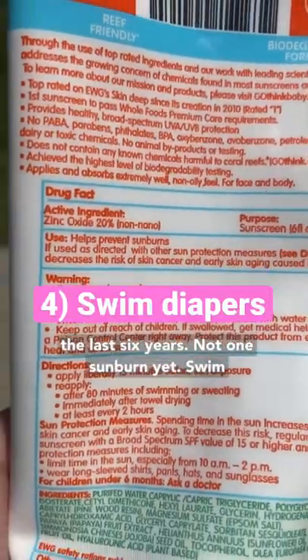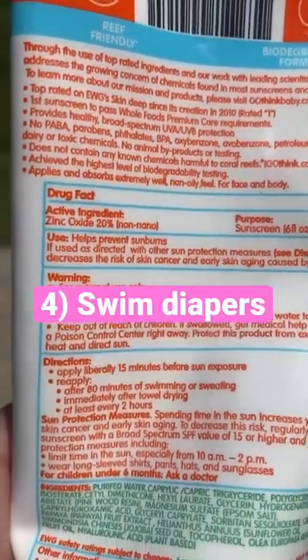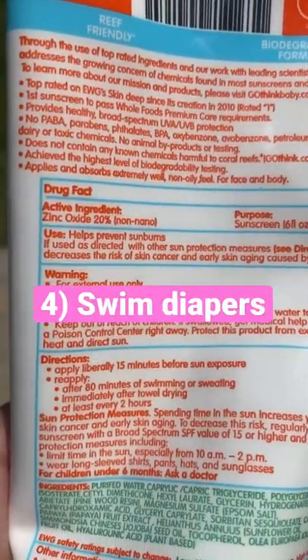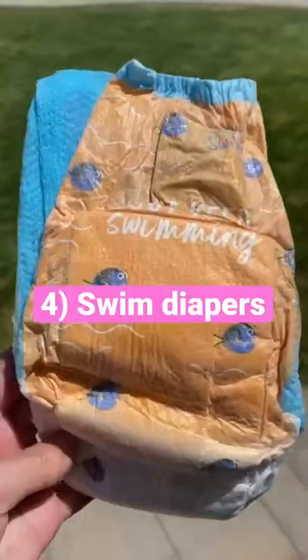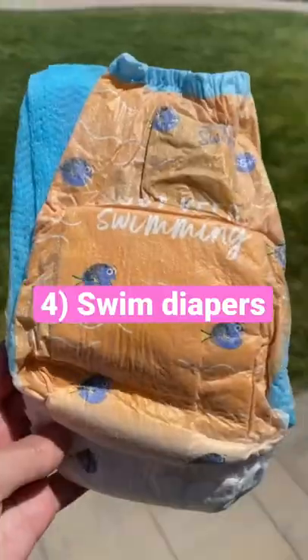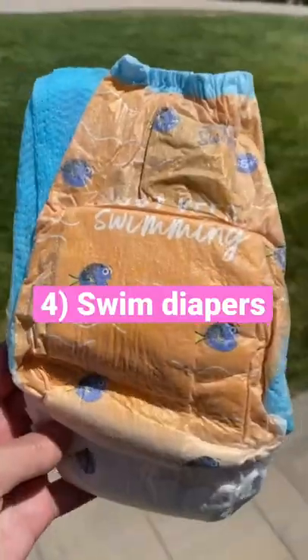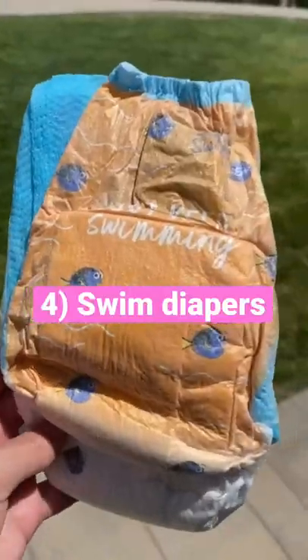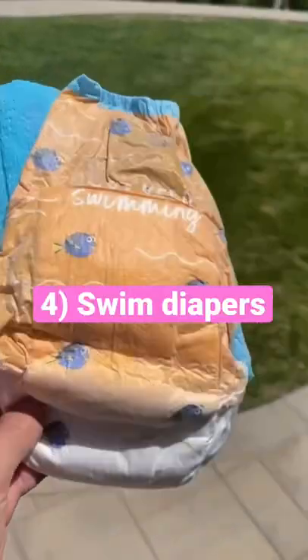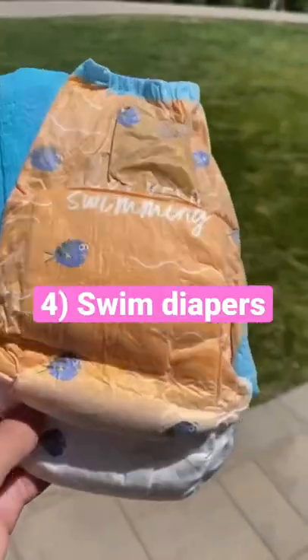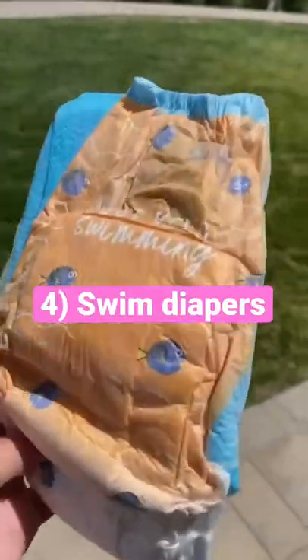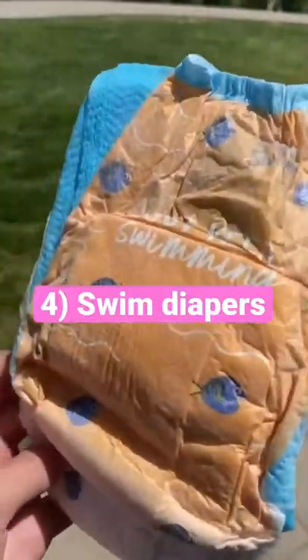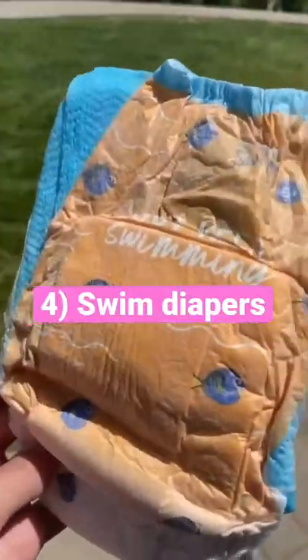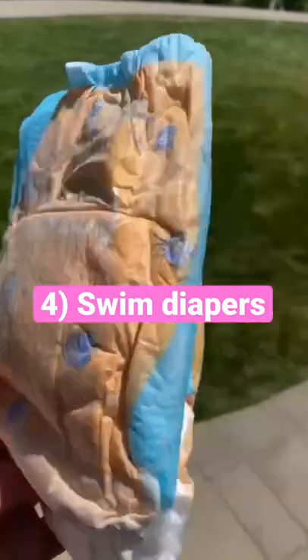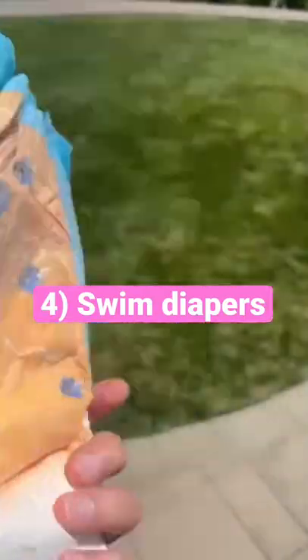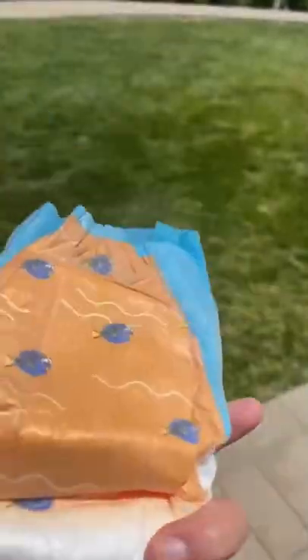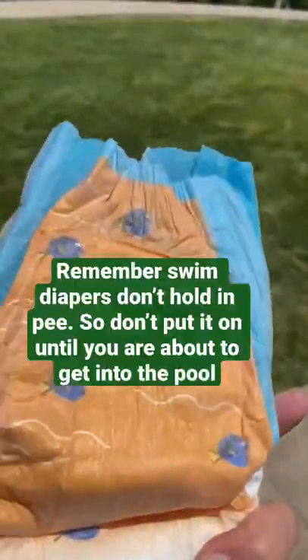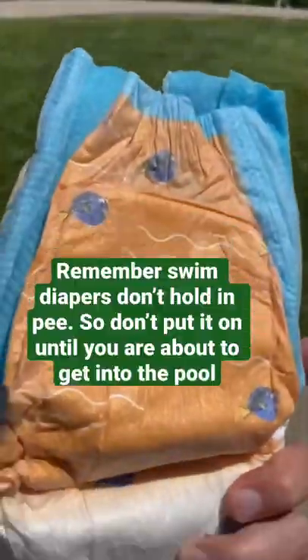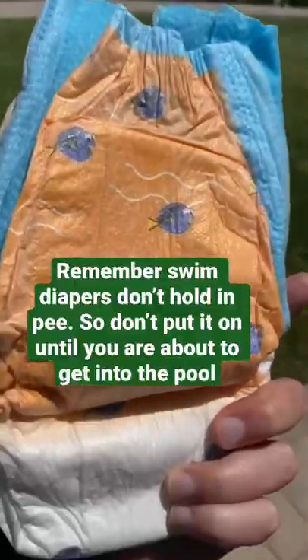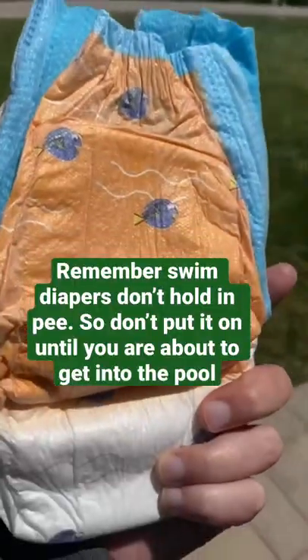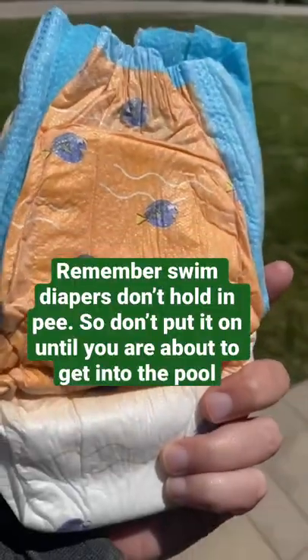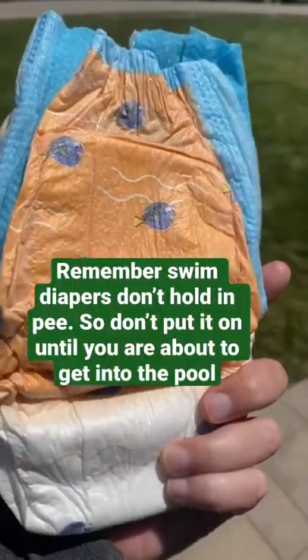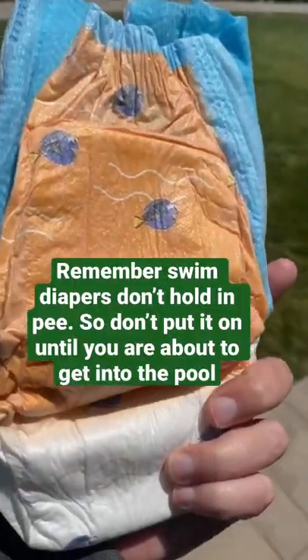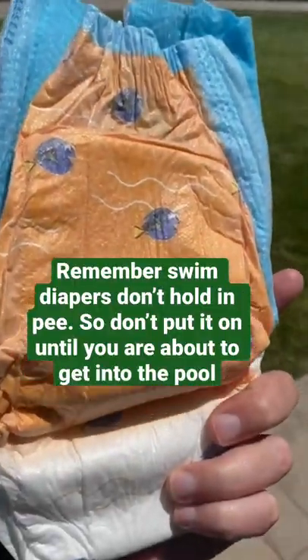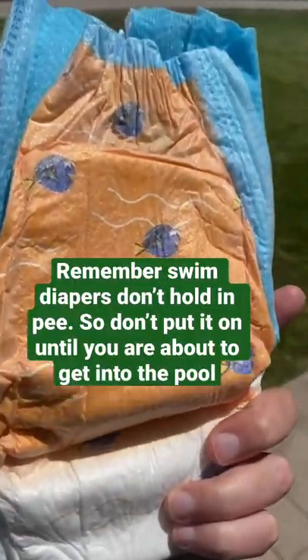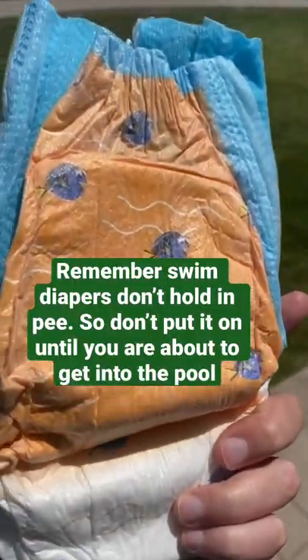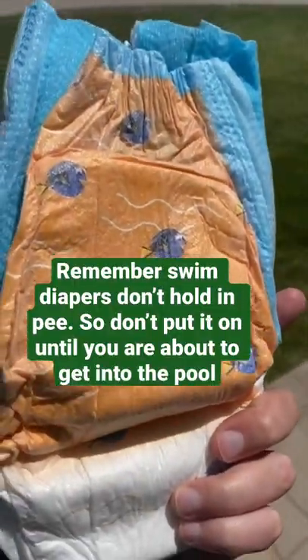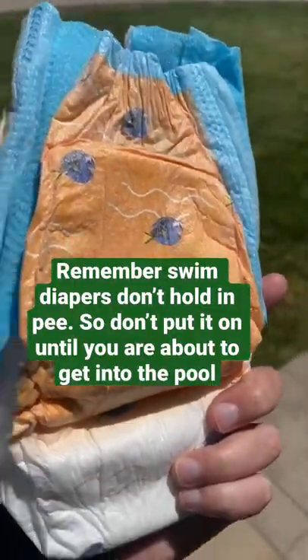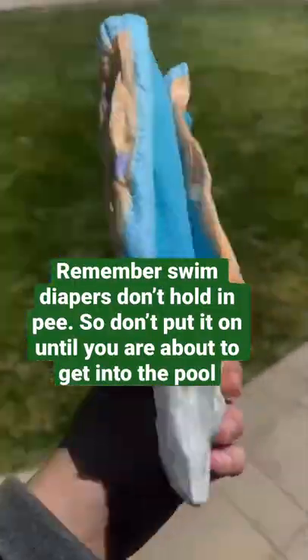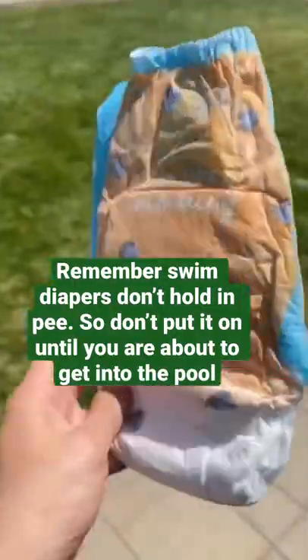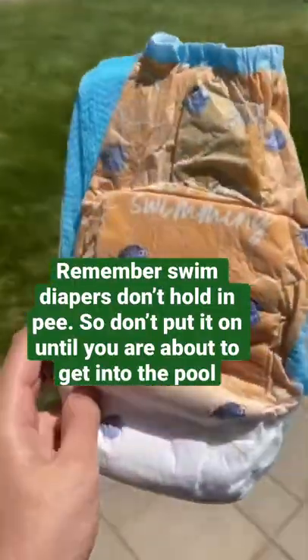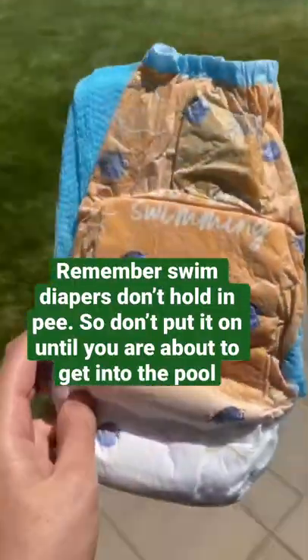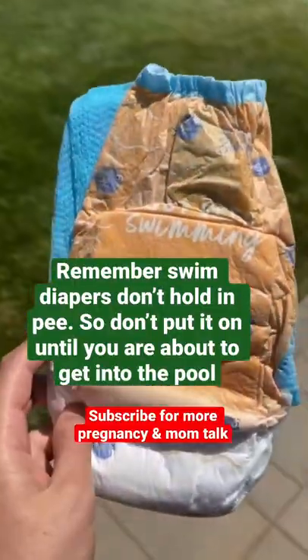Swim diapers are a must. They have disposable and washable reusable ones. Remember, swim diapers do not hold in pee, so don't put this on until you're about to get in the pool.